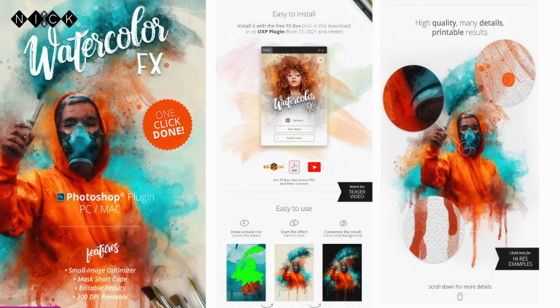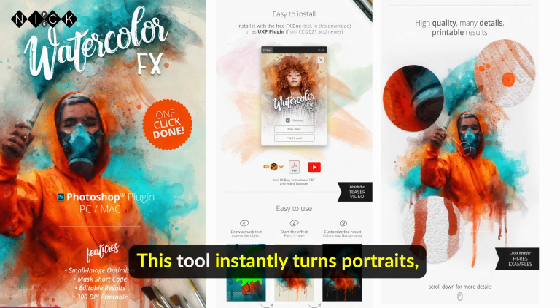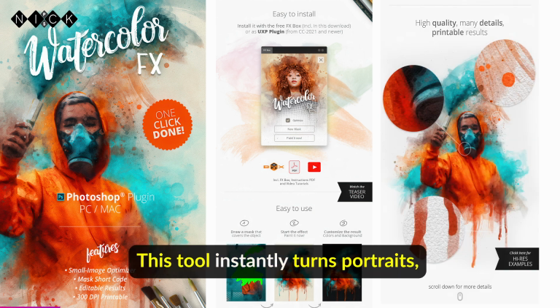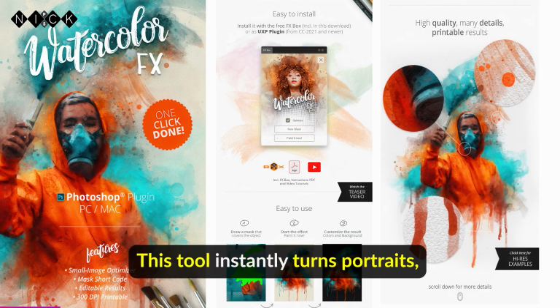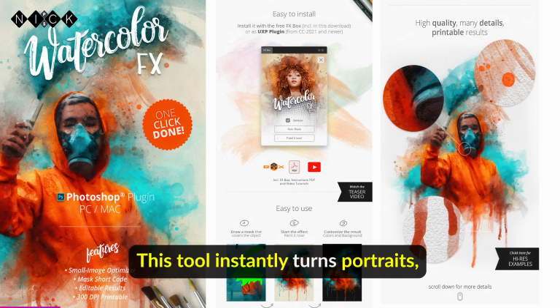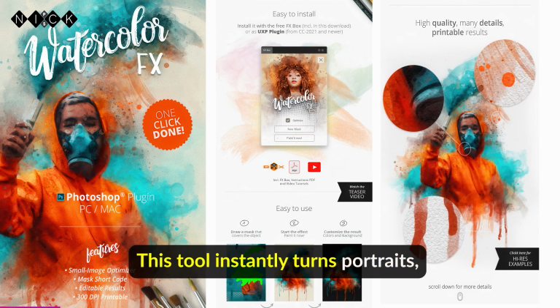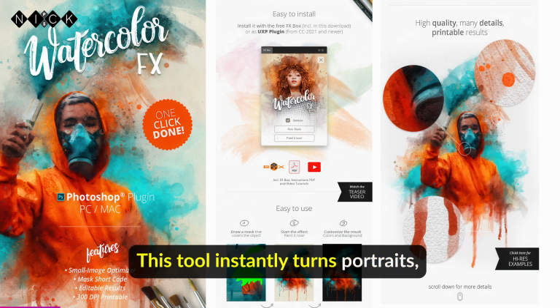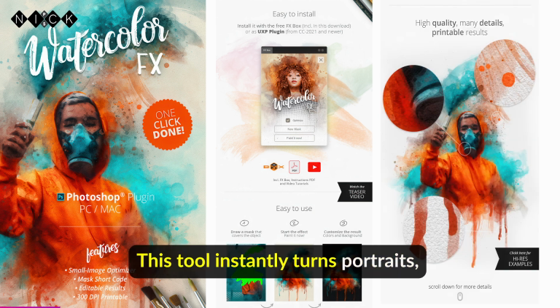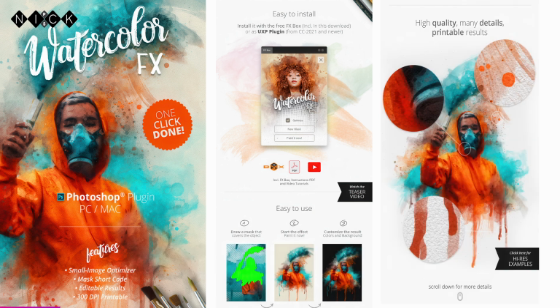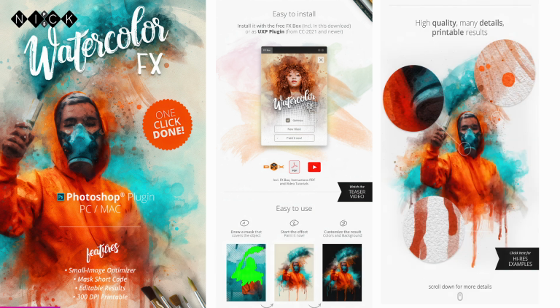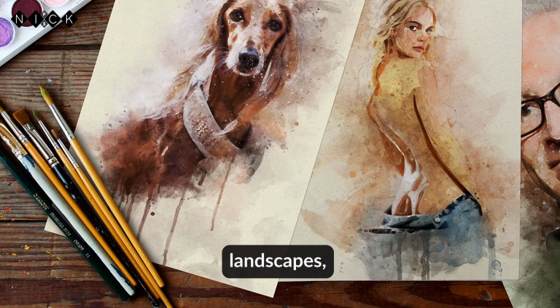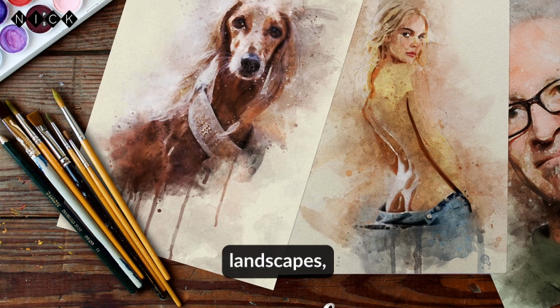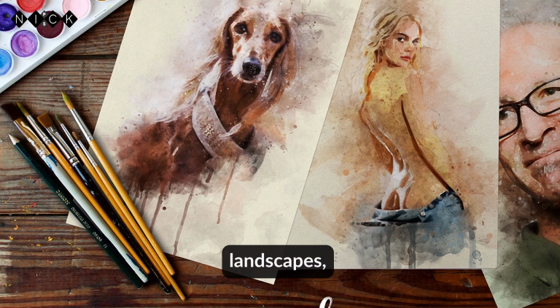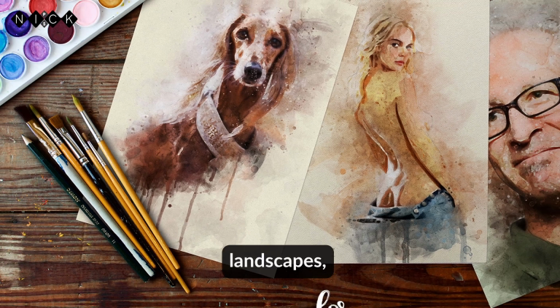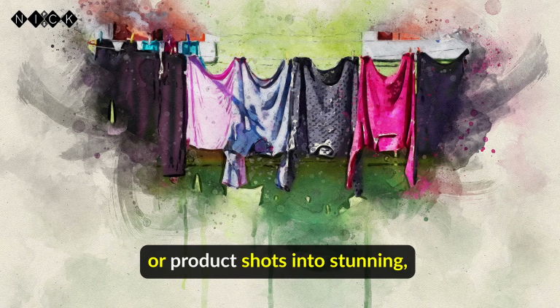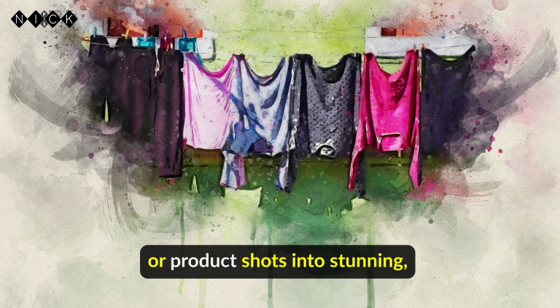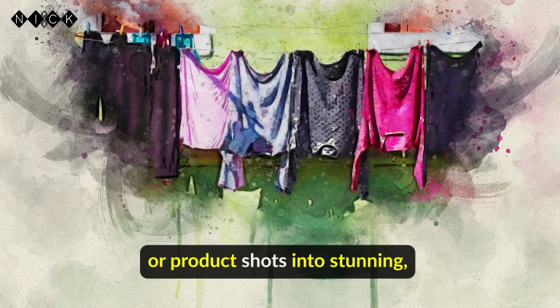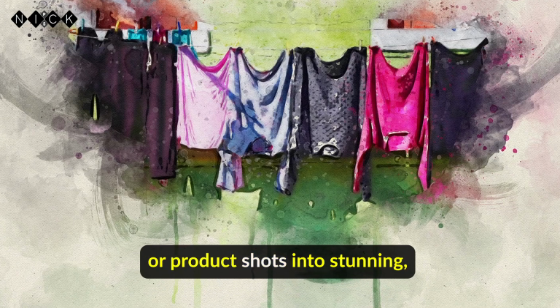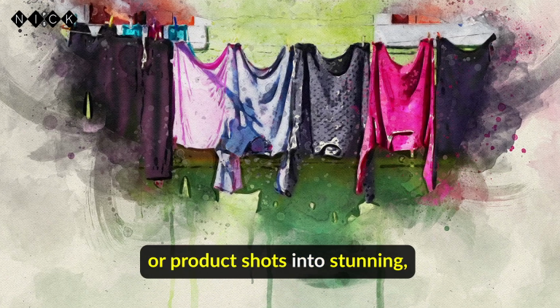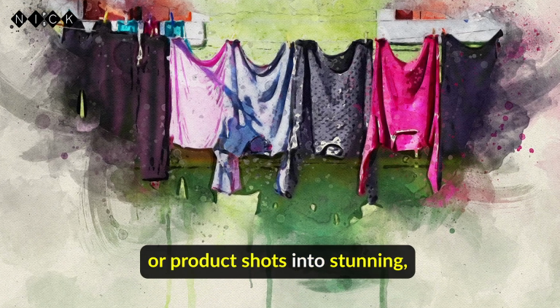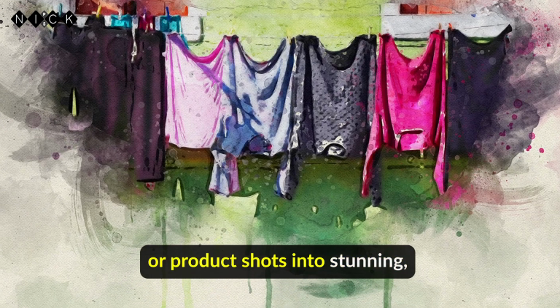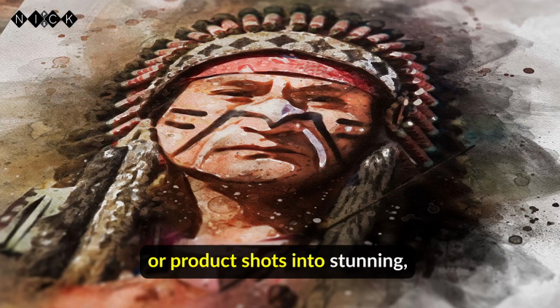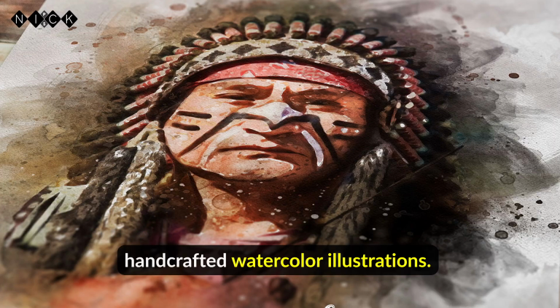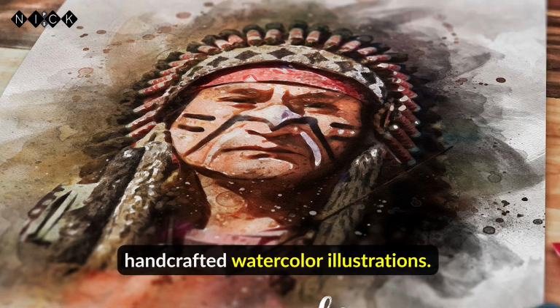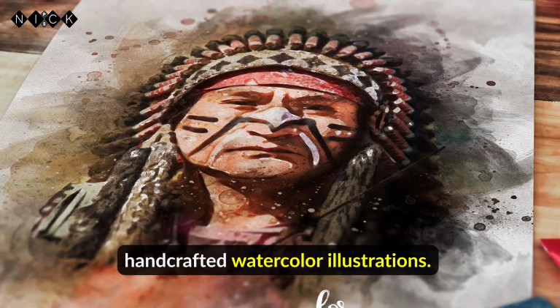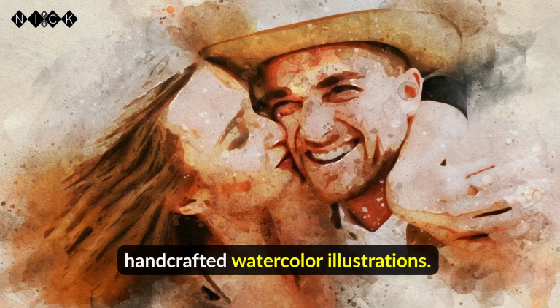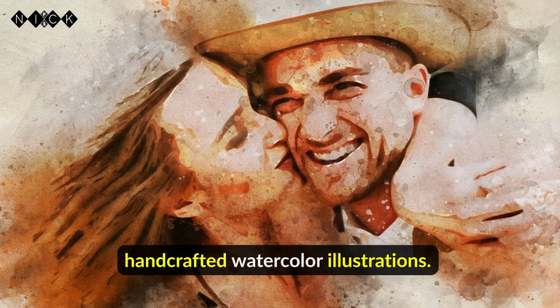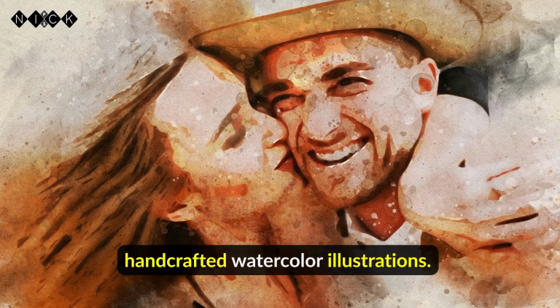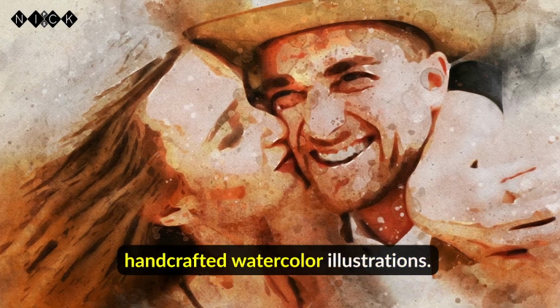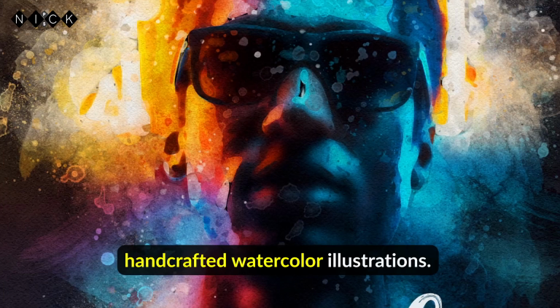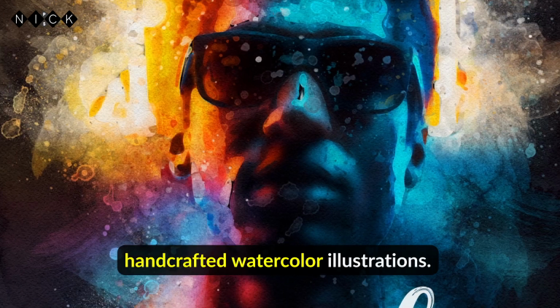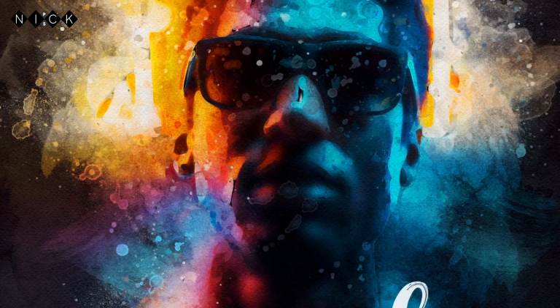This tool instantly turns portraits, landscapes, or product shots into stunning, handcrafted watercolor illustrations.